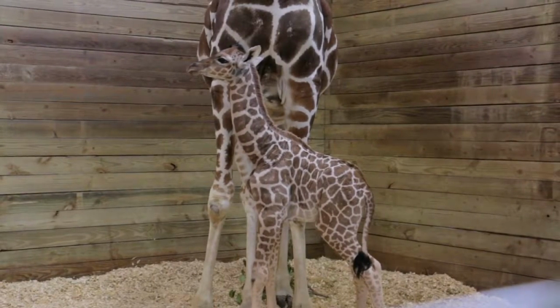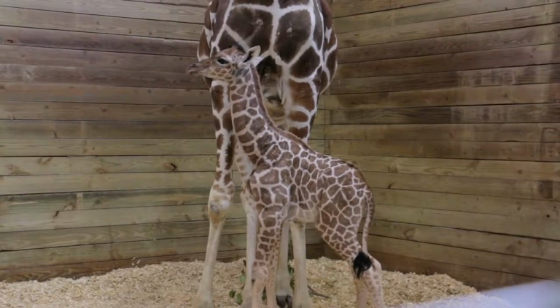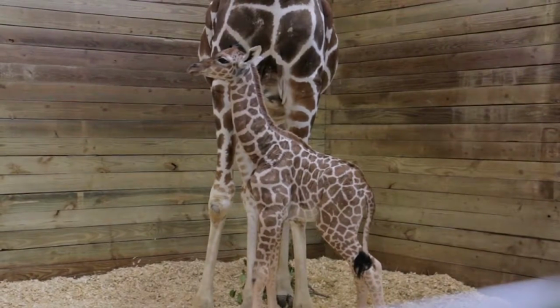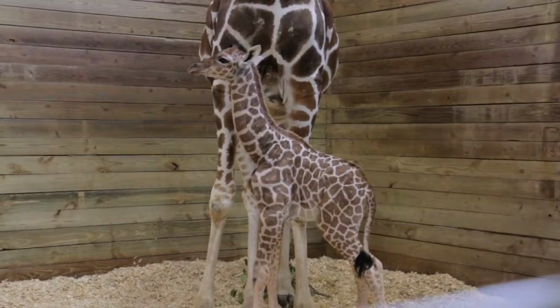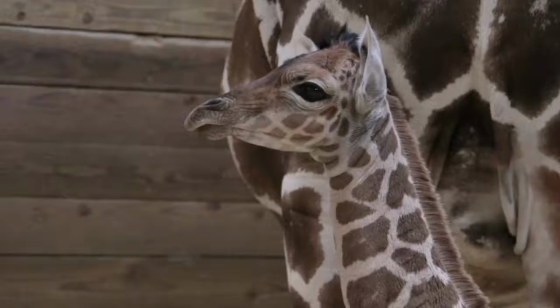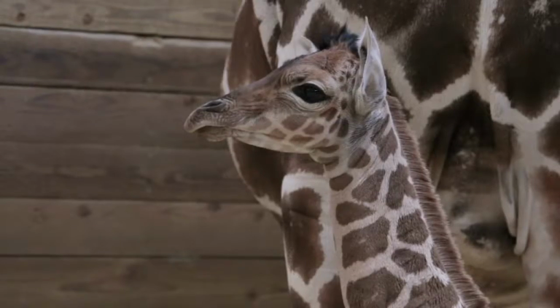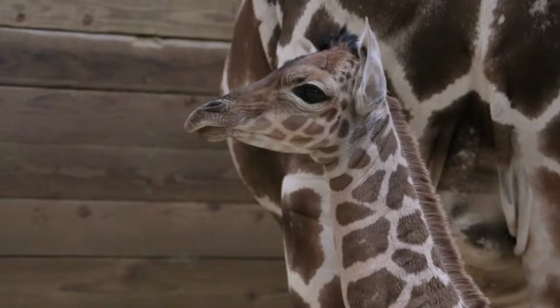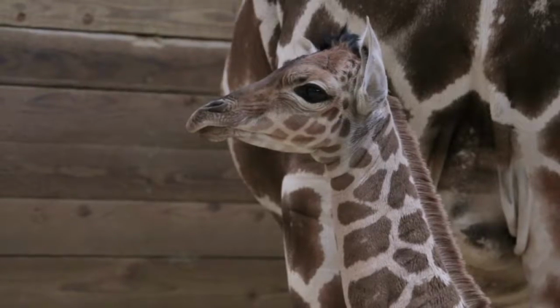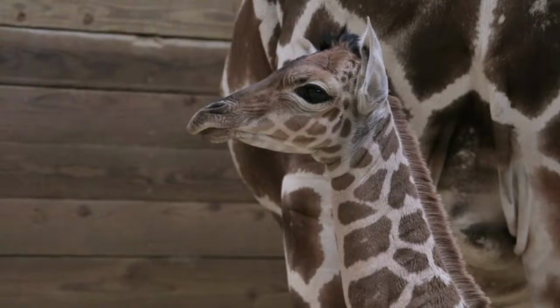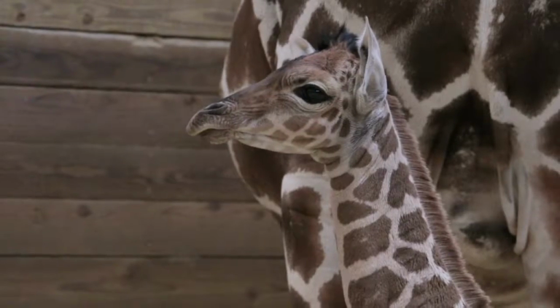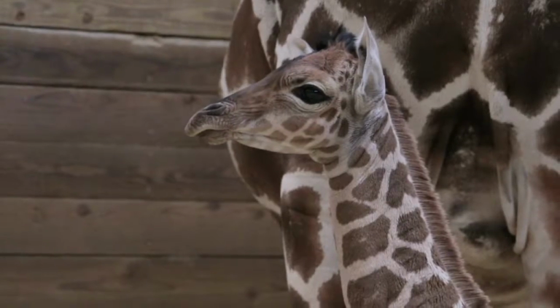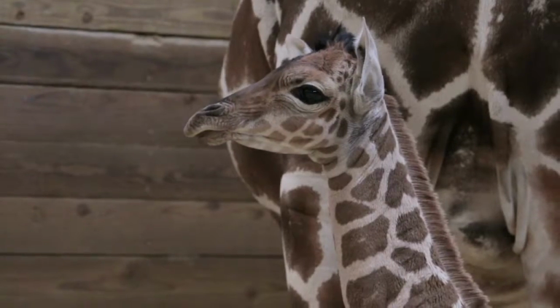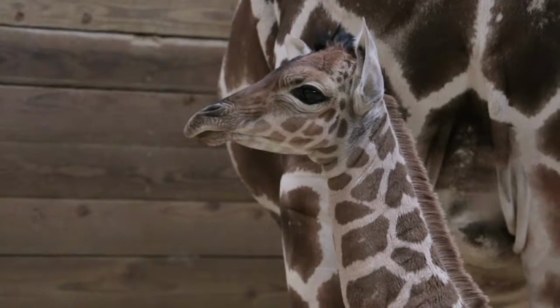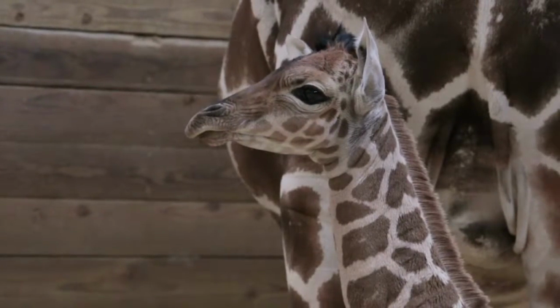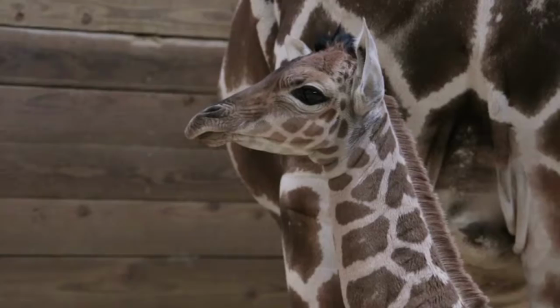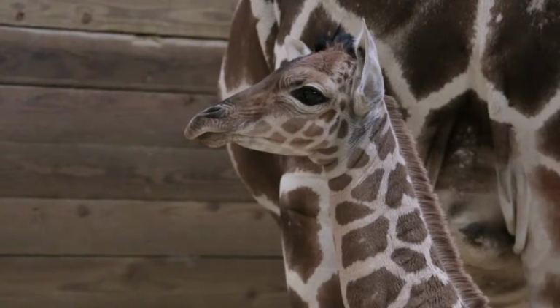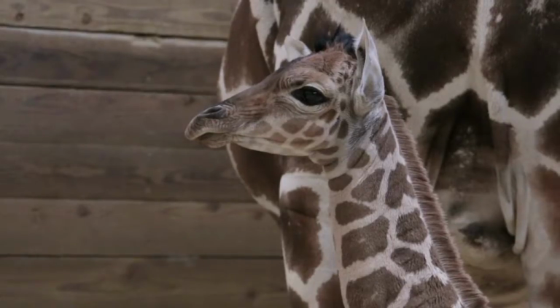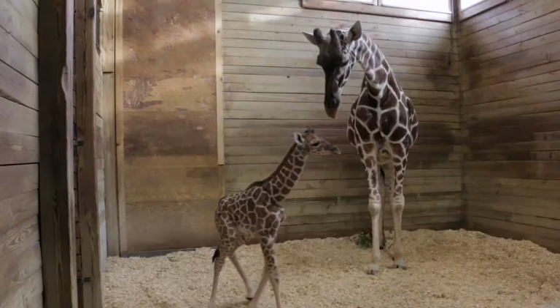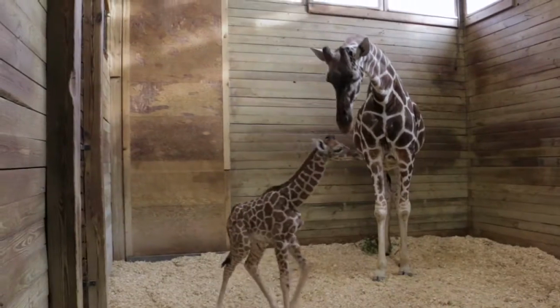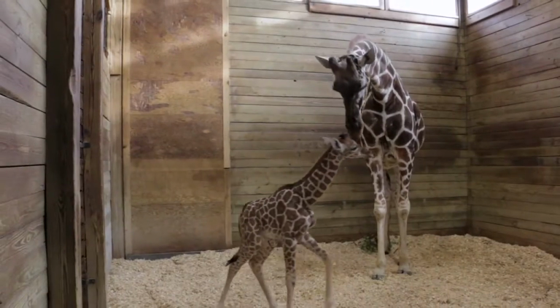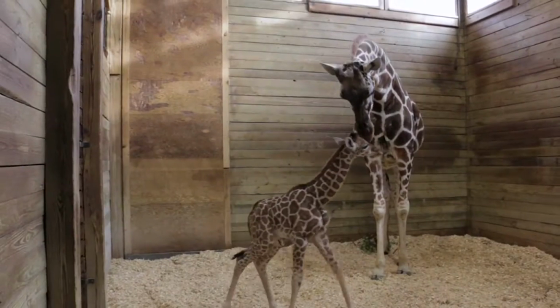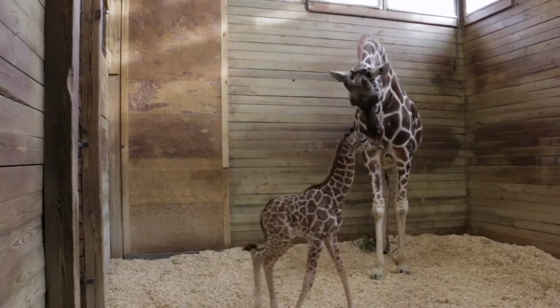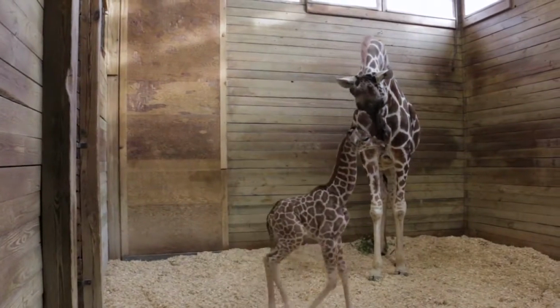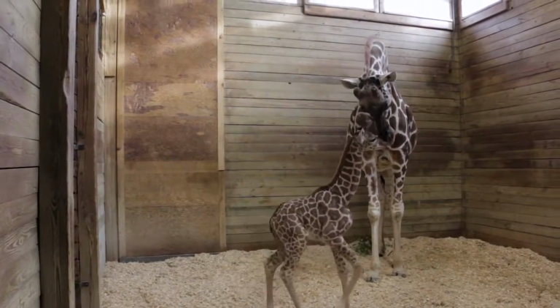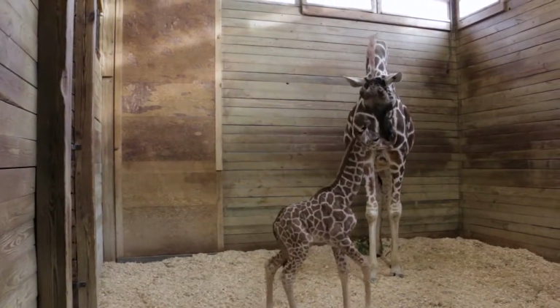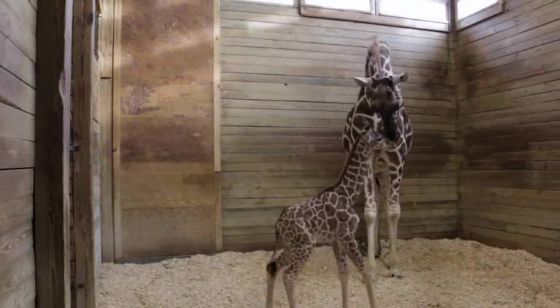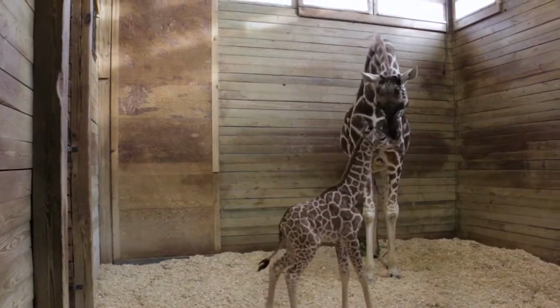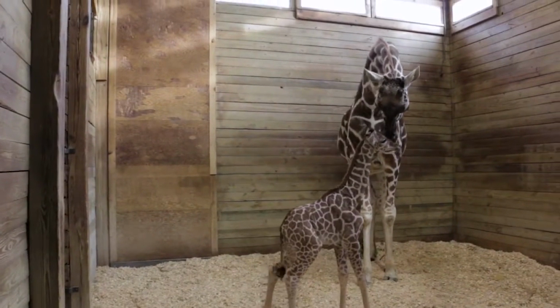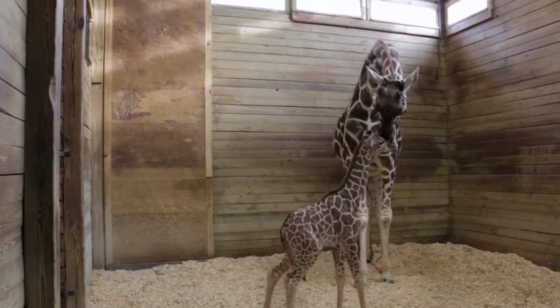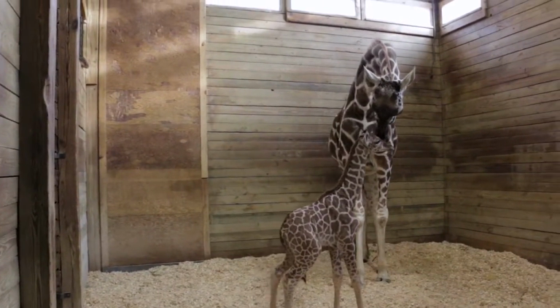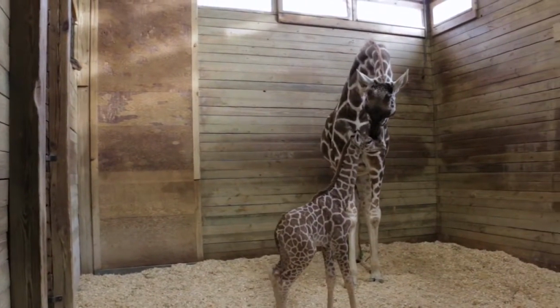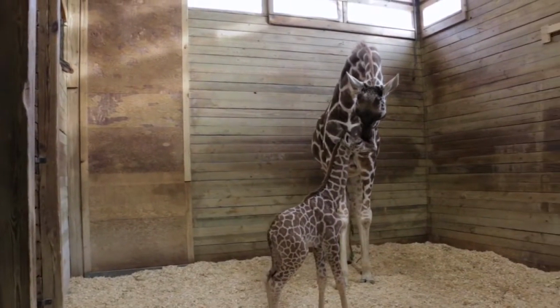The little calf is six feet tall, 130 pounds, and she's running around doing very well with mom.